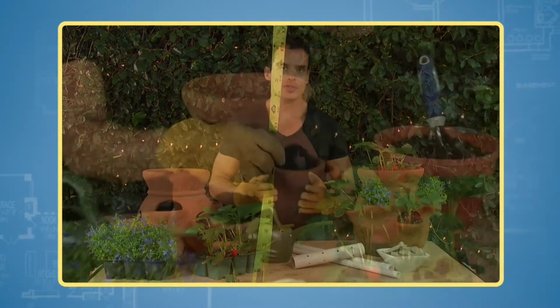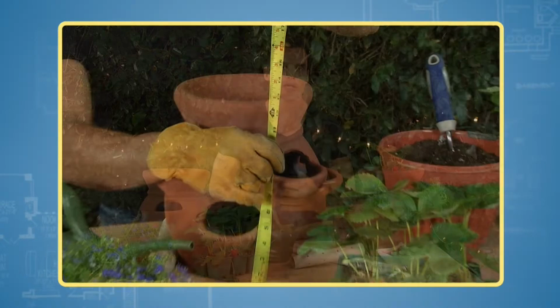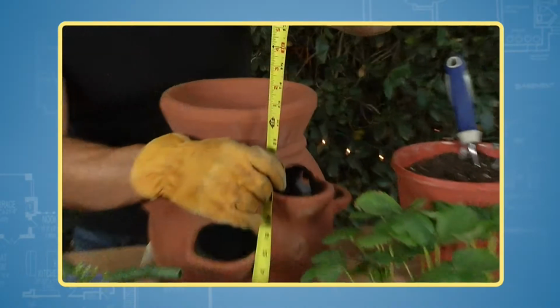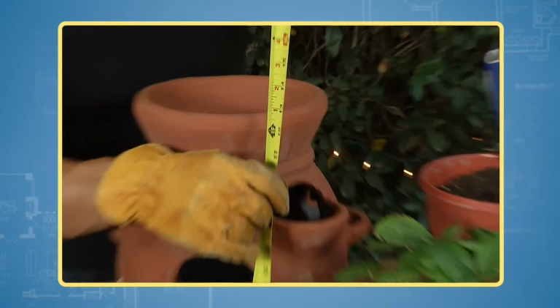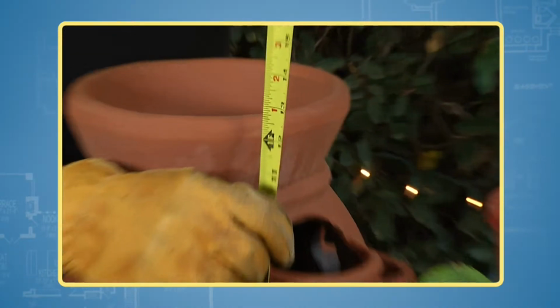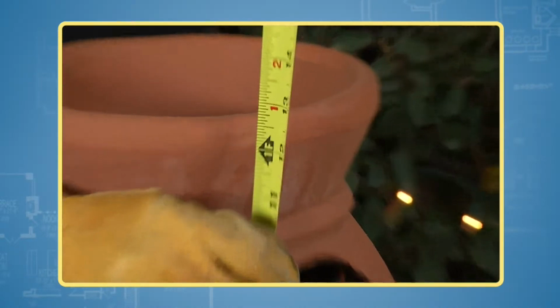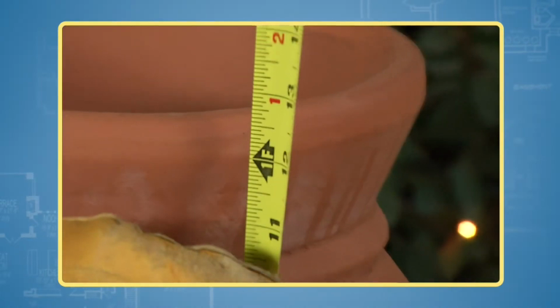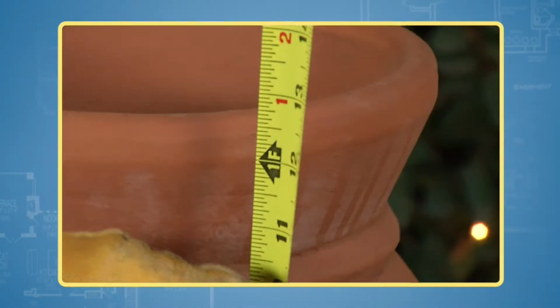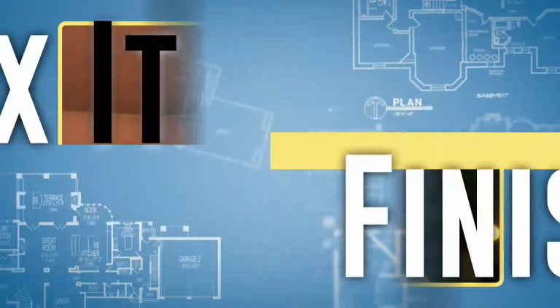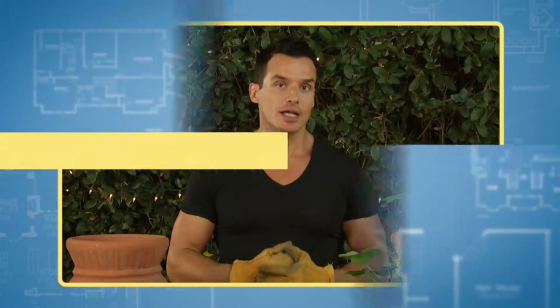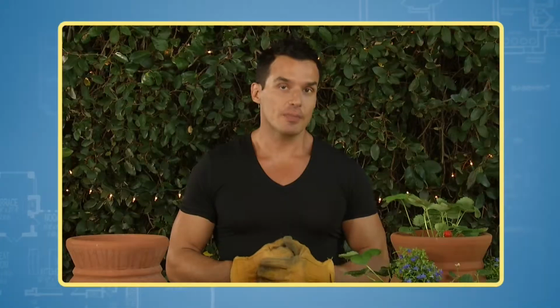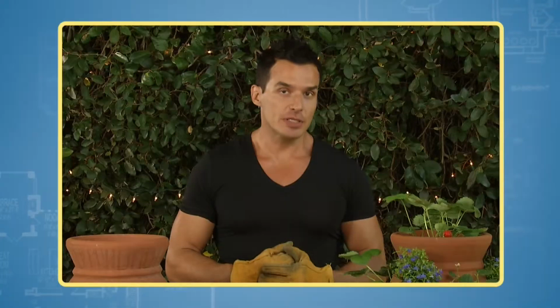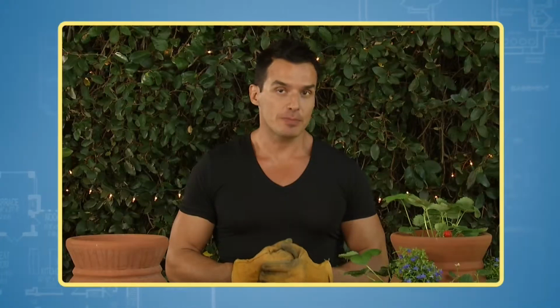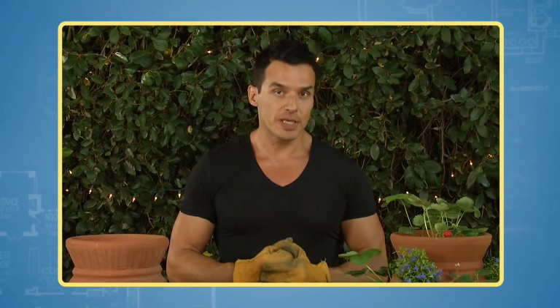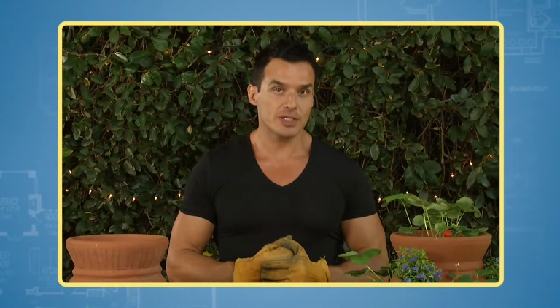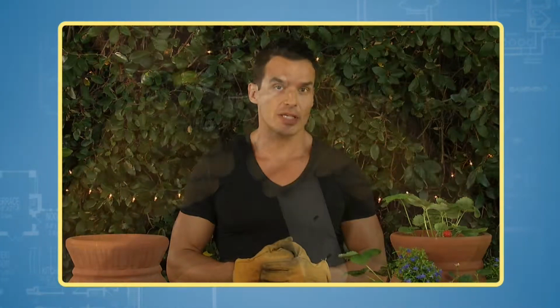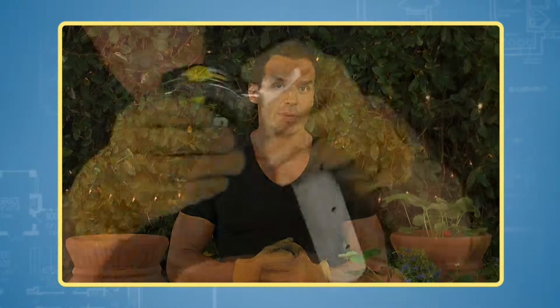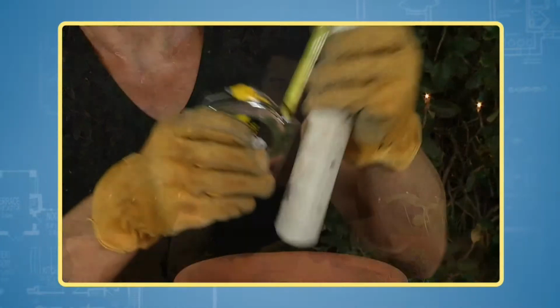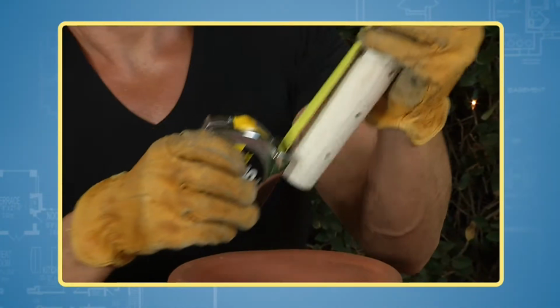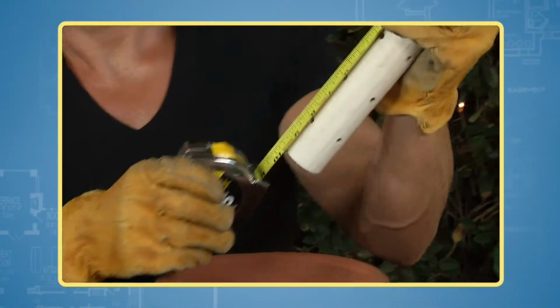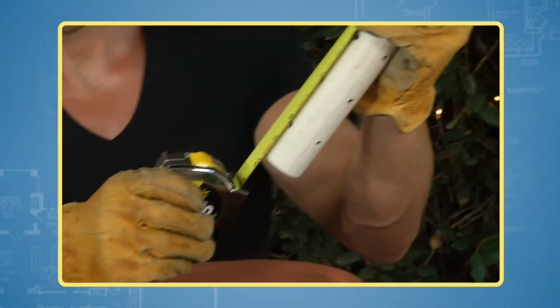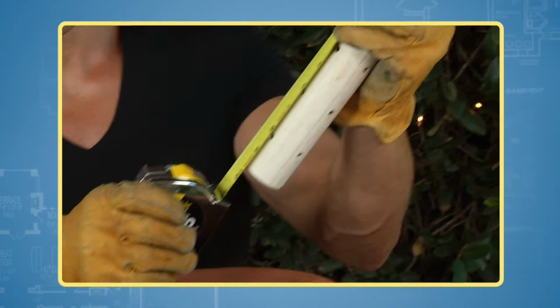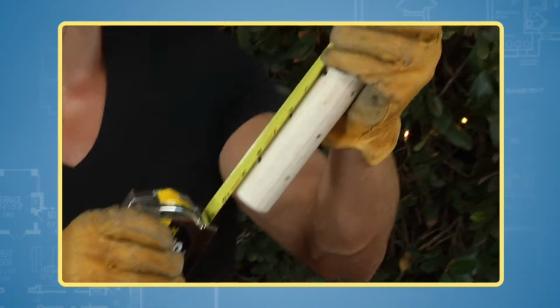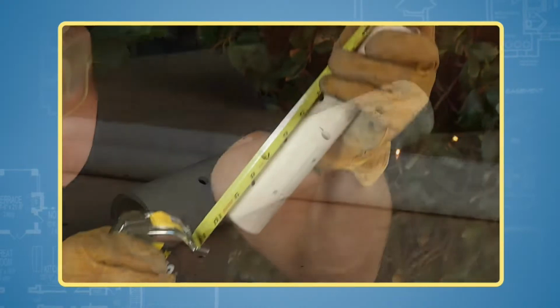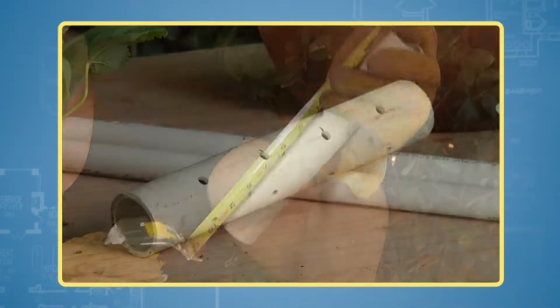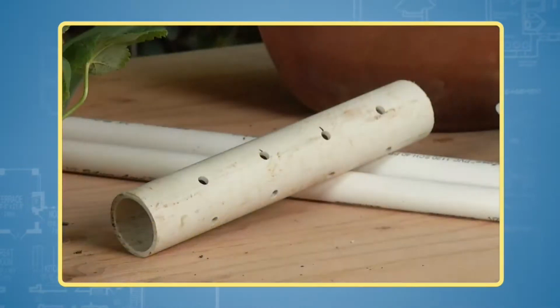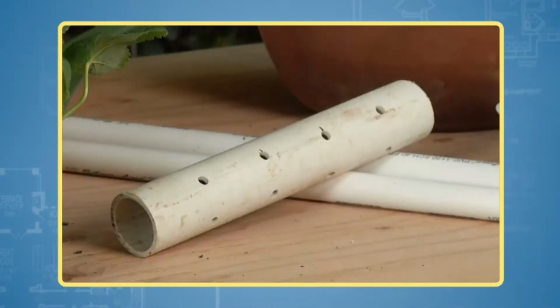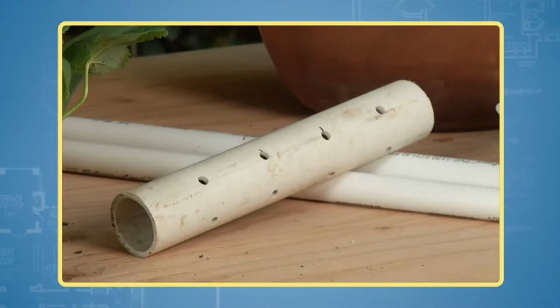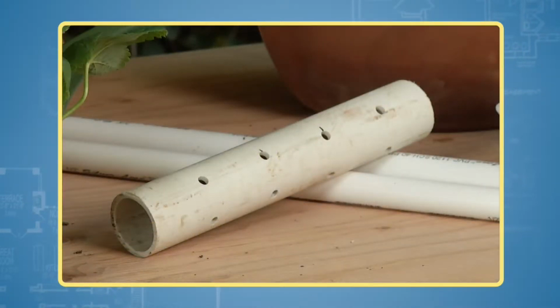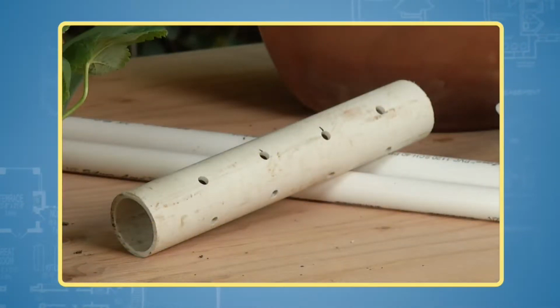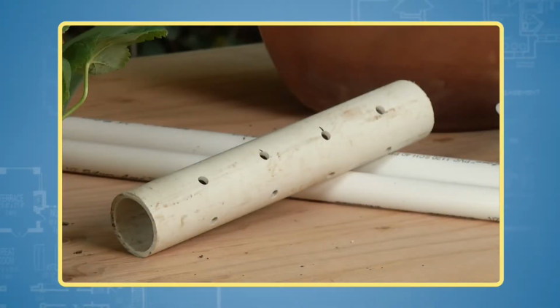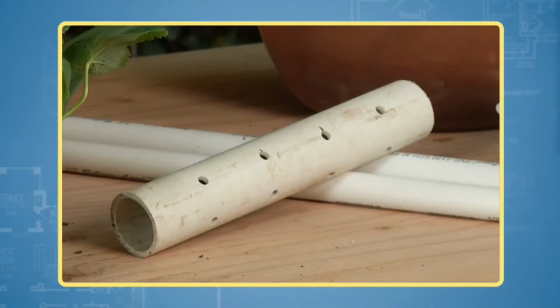First, measure the height of your pot. Cut a piece of PVC pipe about two inches shorter and drill some small holes.